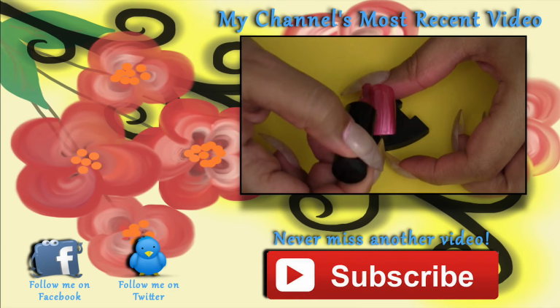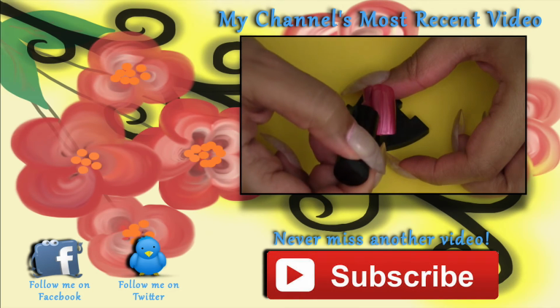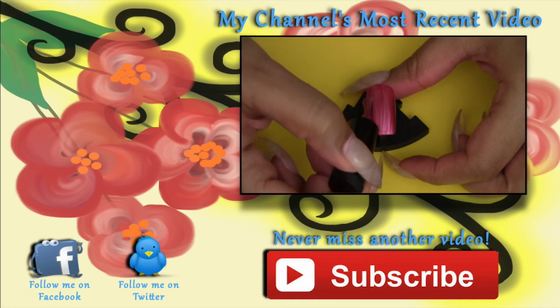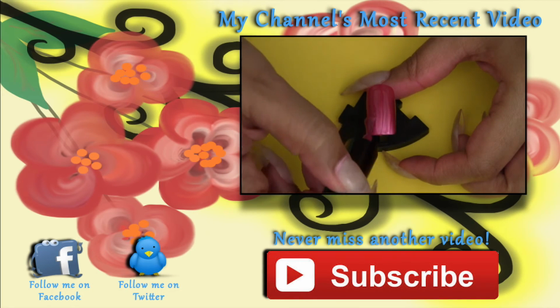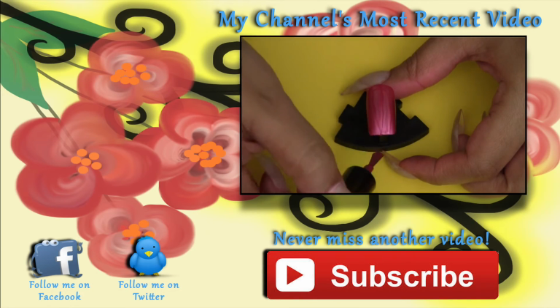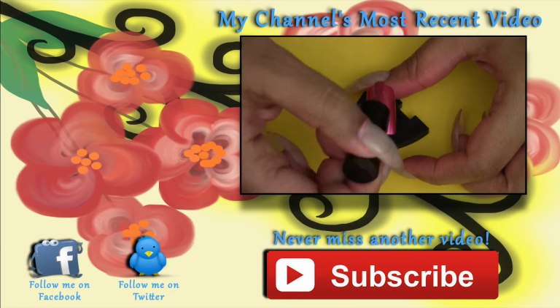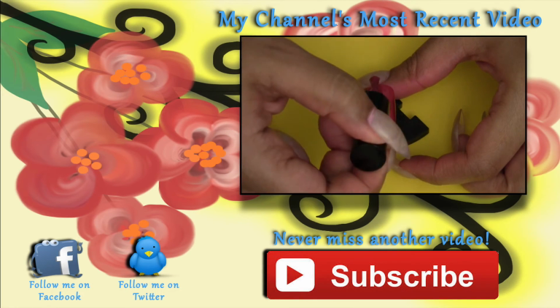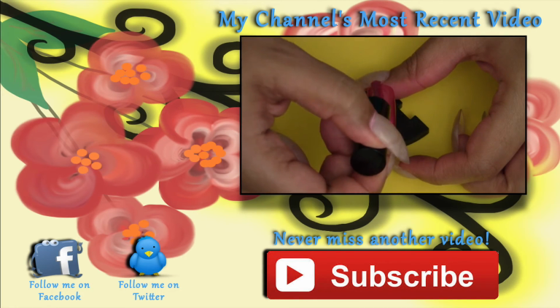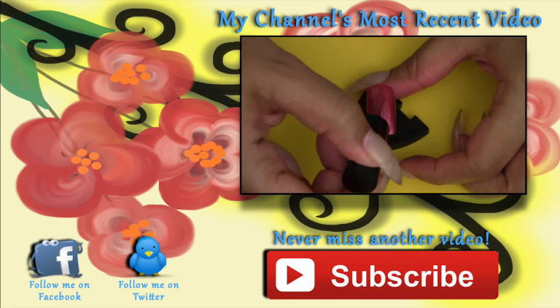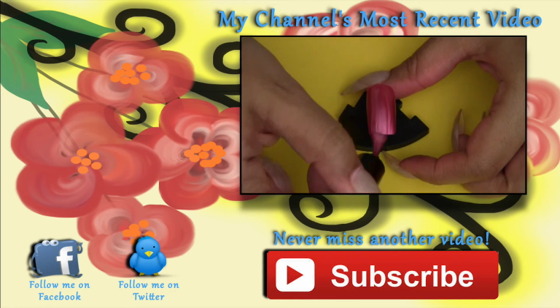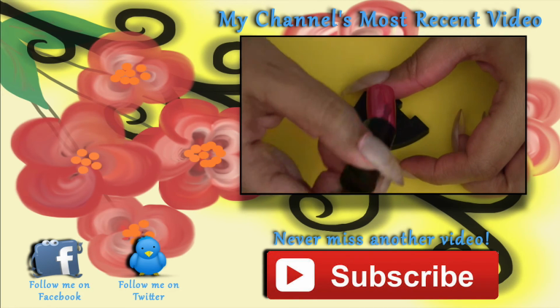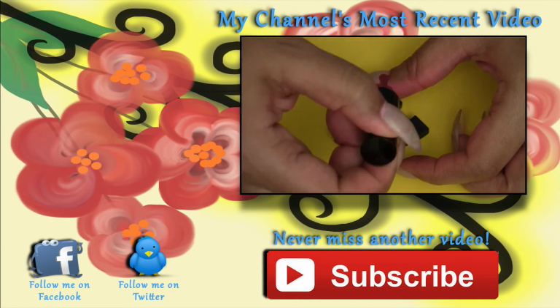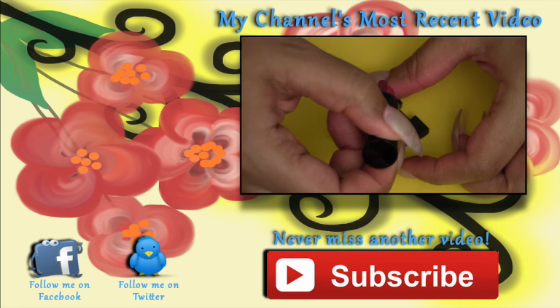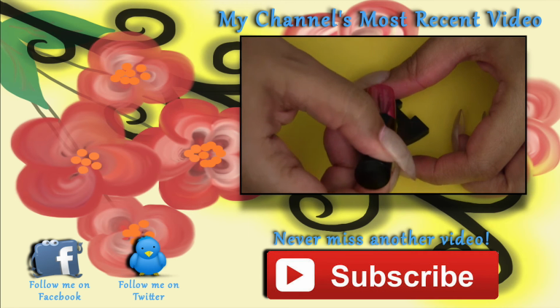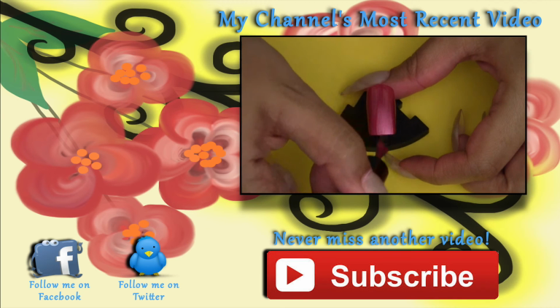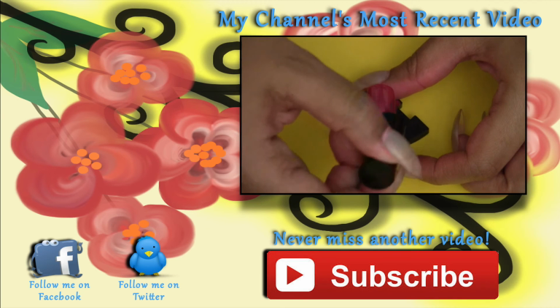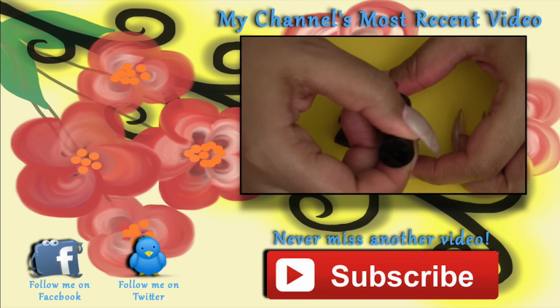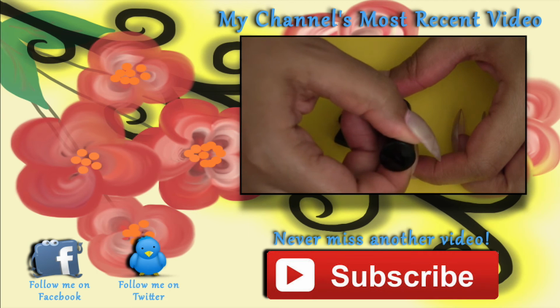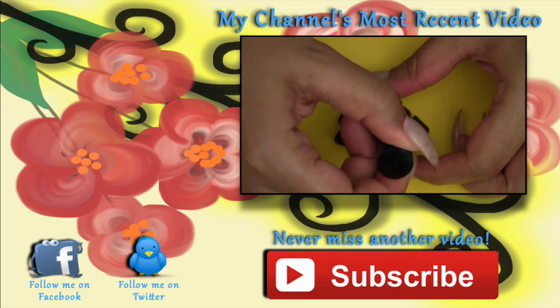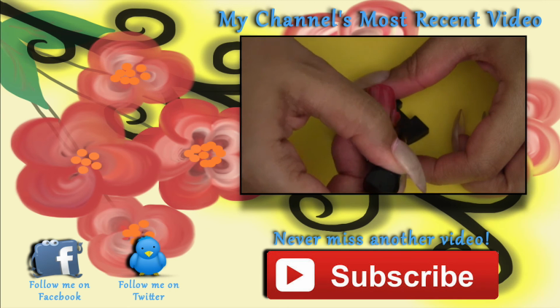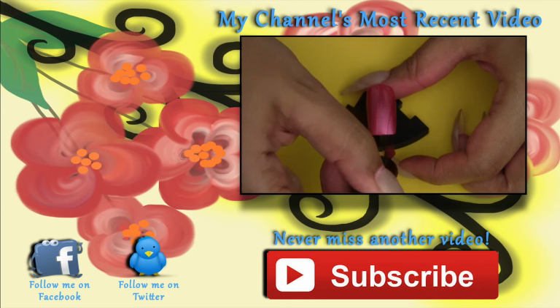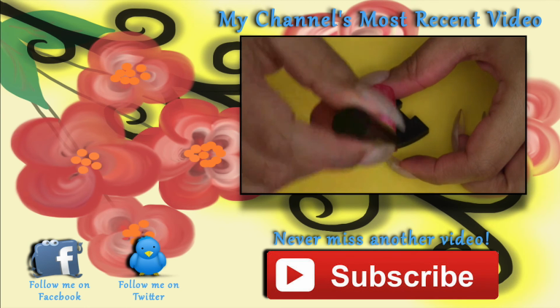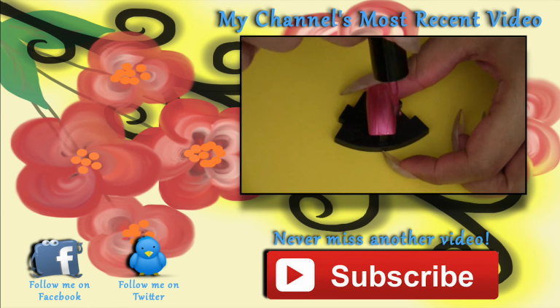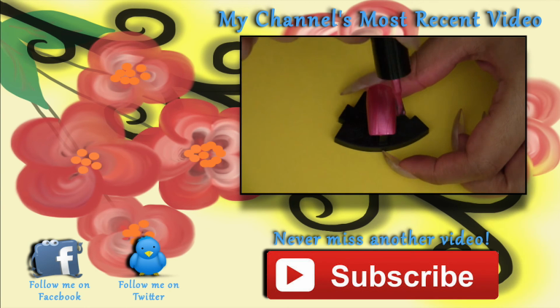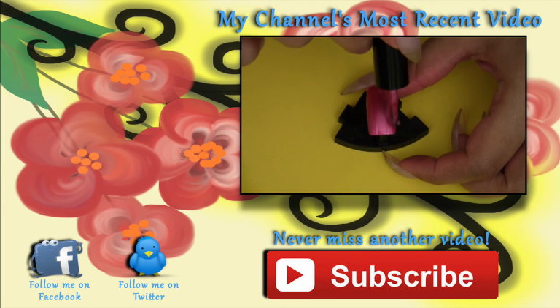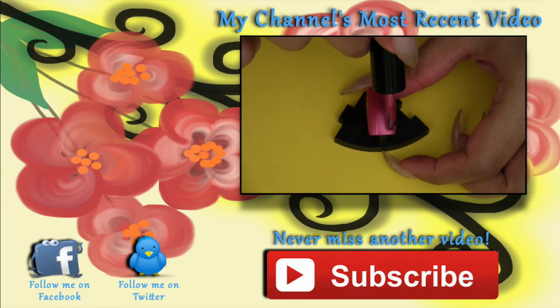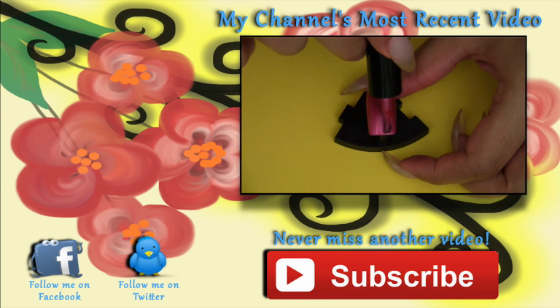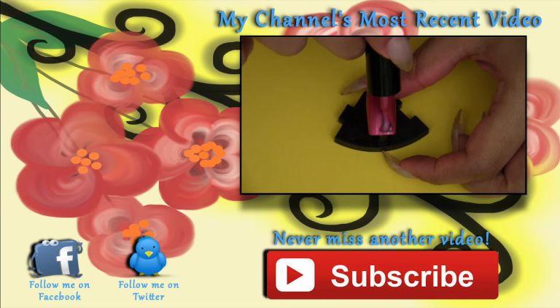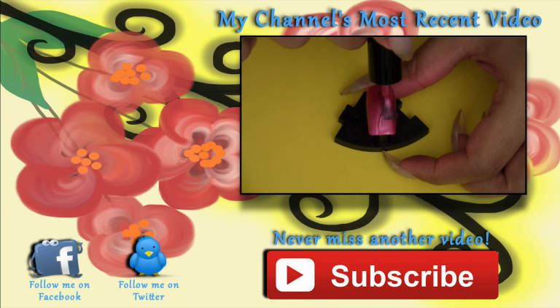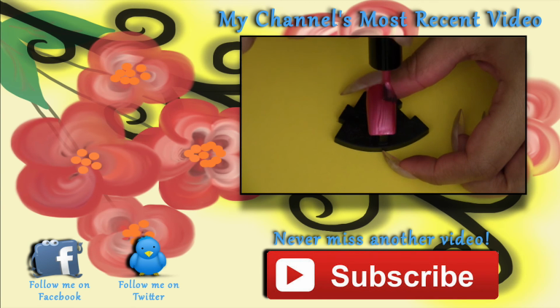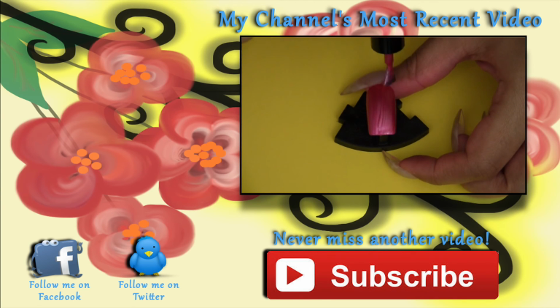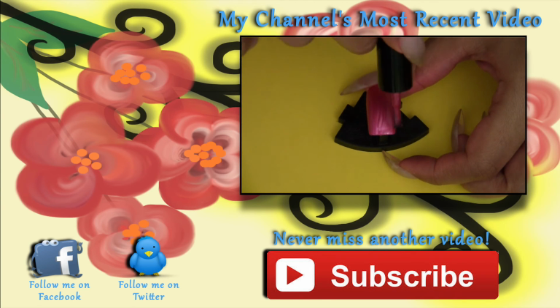Links to all my social media, blog, Etsy store, and eBay, as well as my channel's most recent video, are all in the description box below.